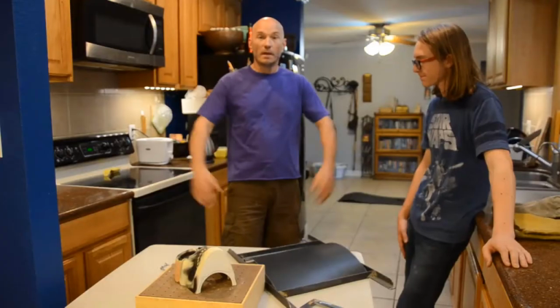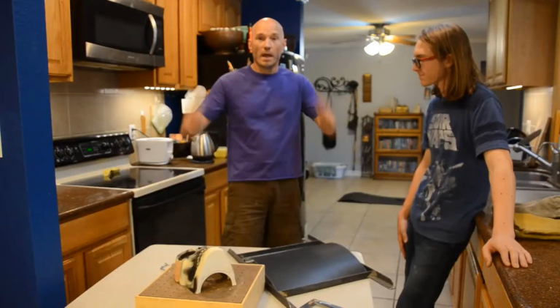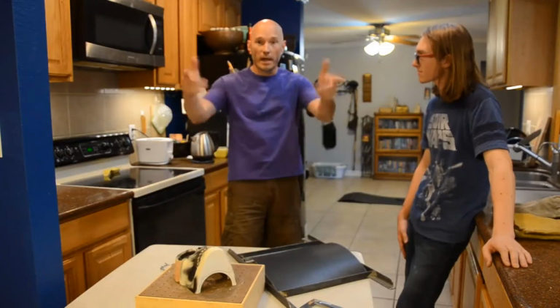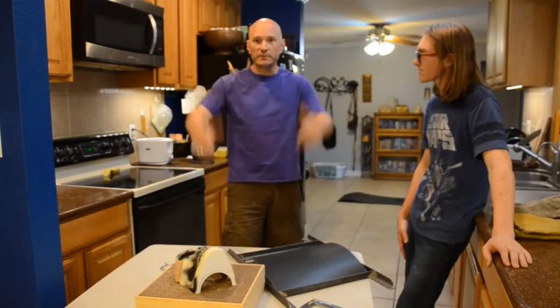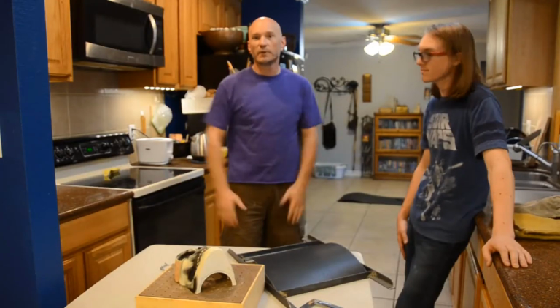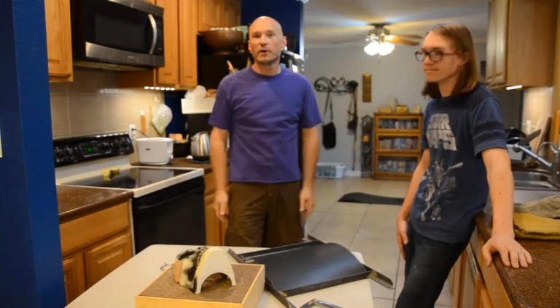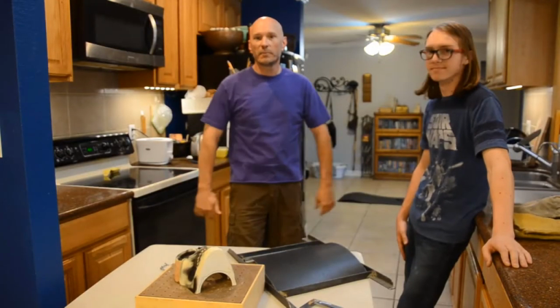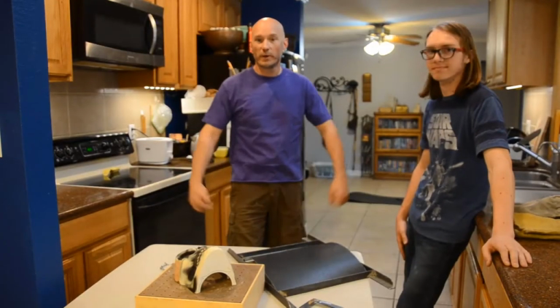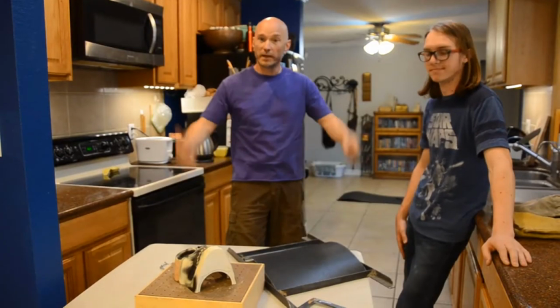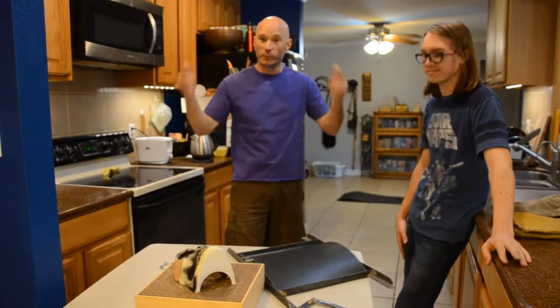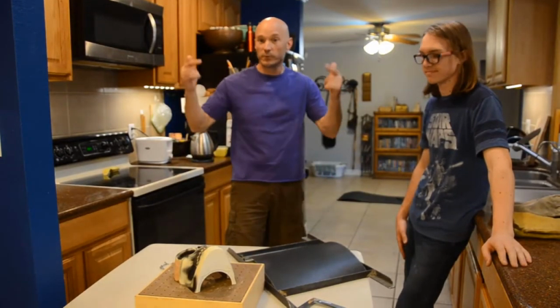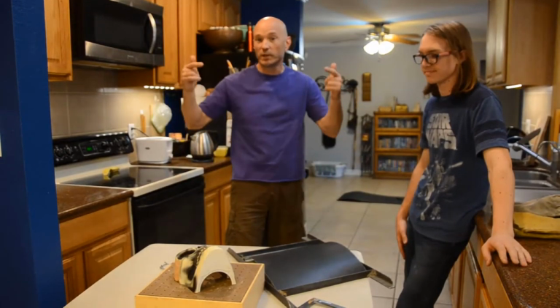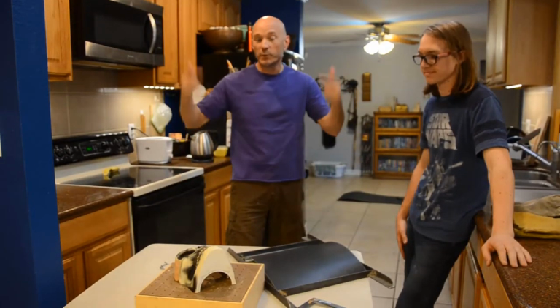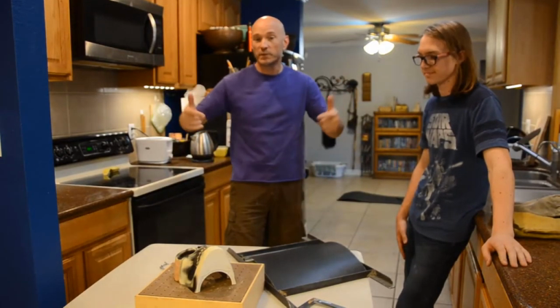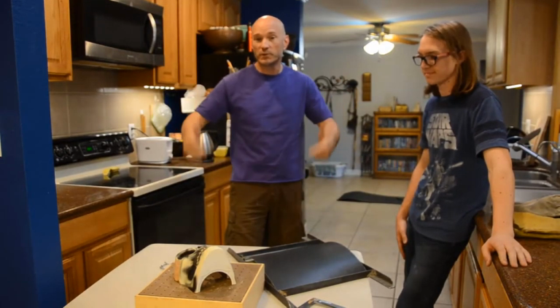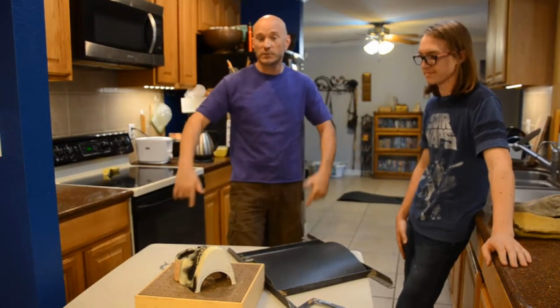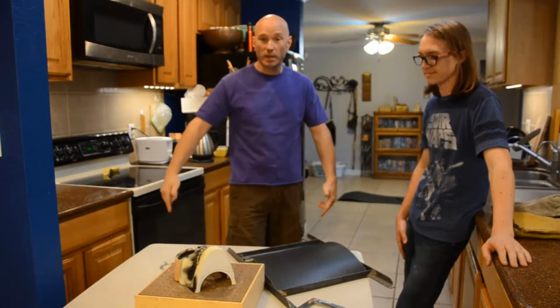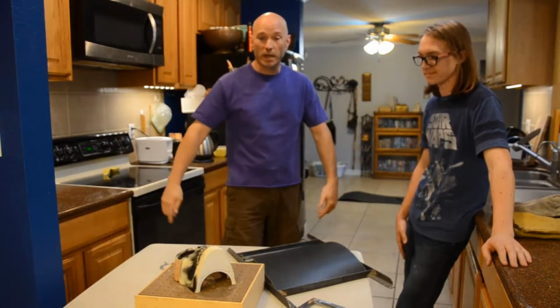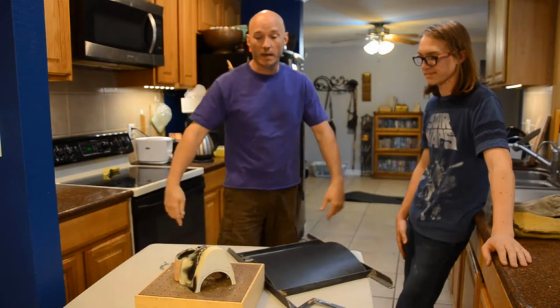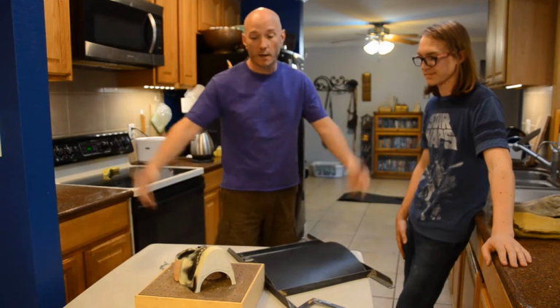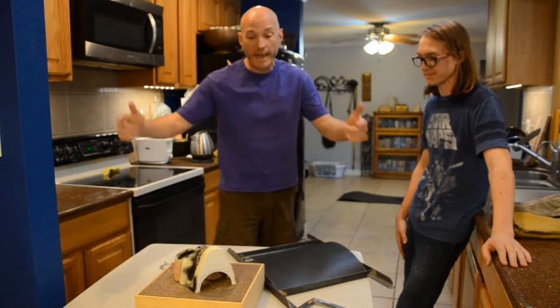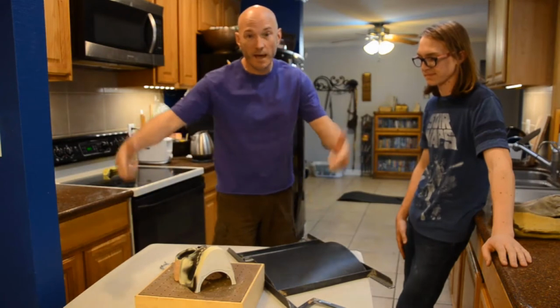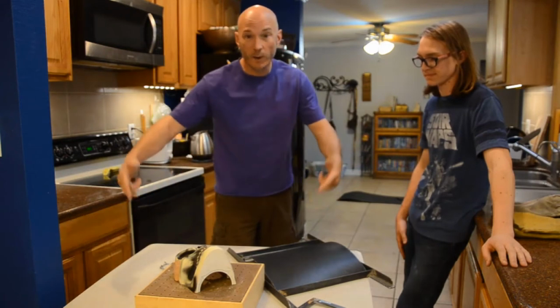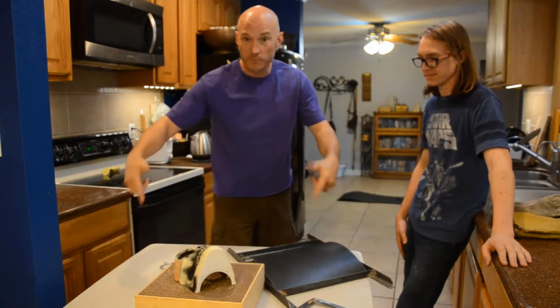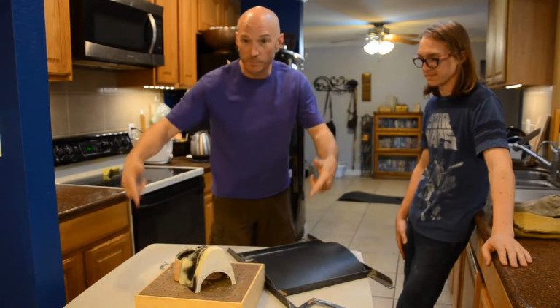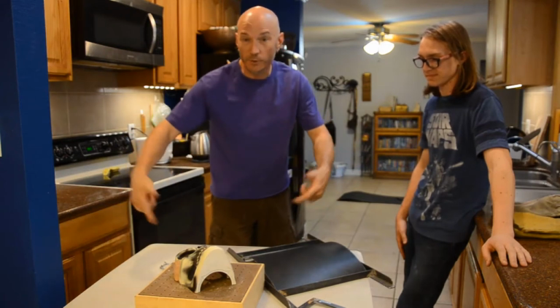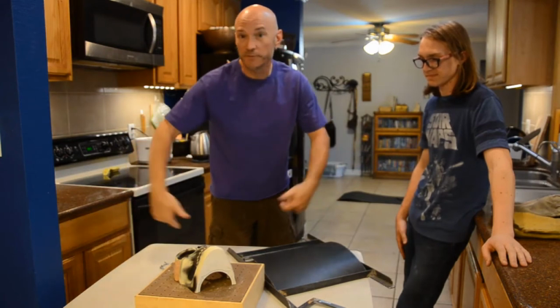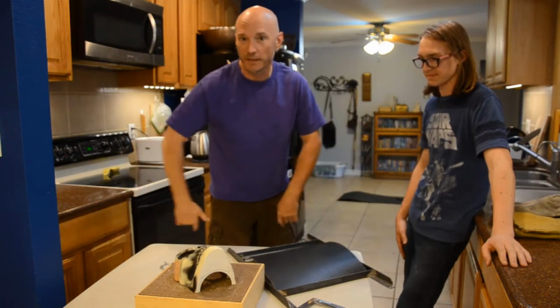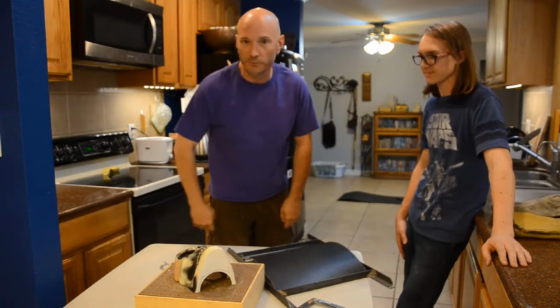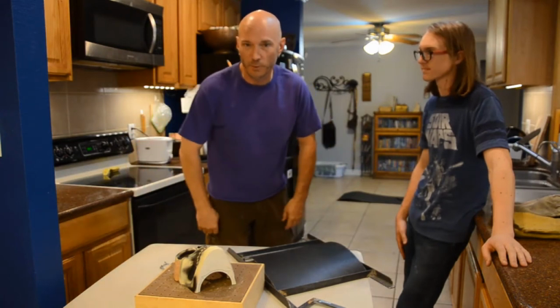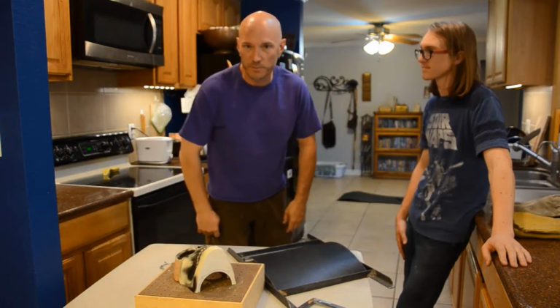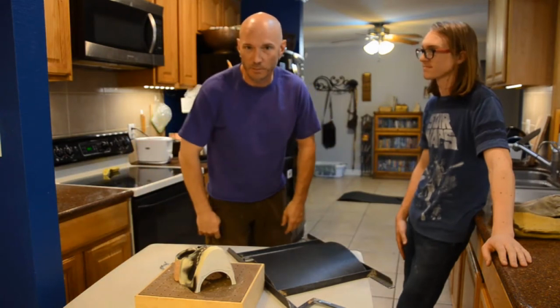Hey, how's it going? I'm Brian. We're doing a quick tutorial today on how to build a vacuform table.